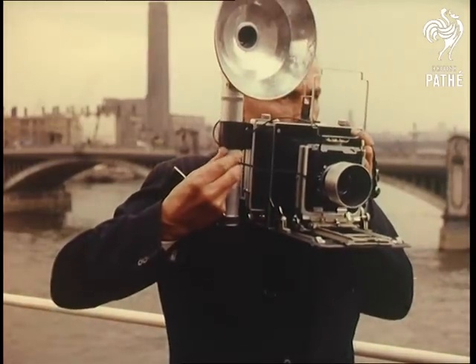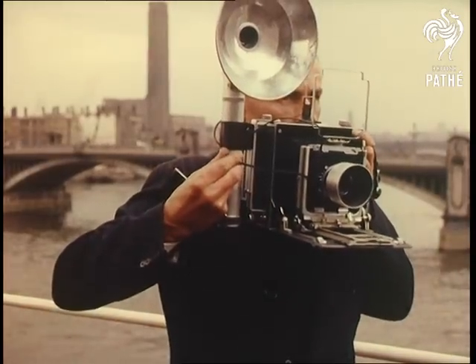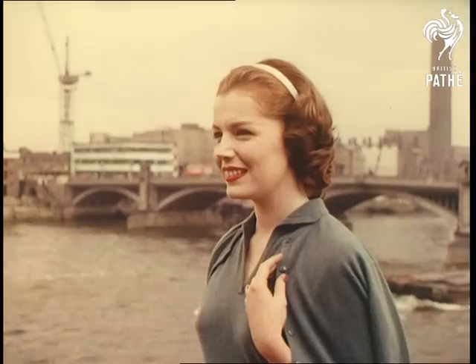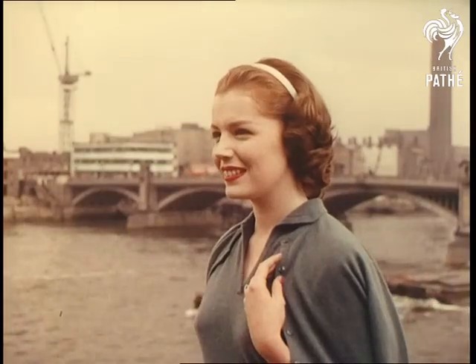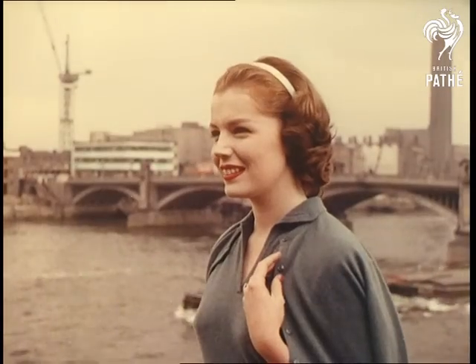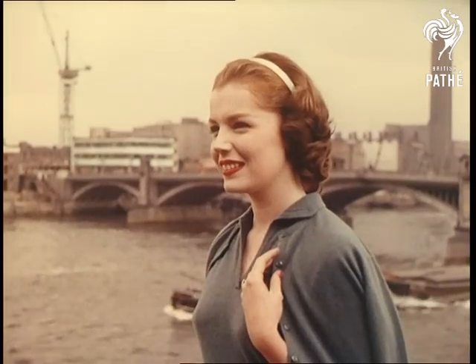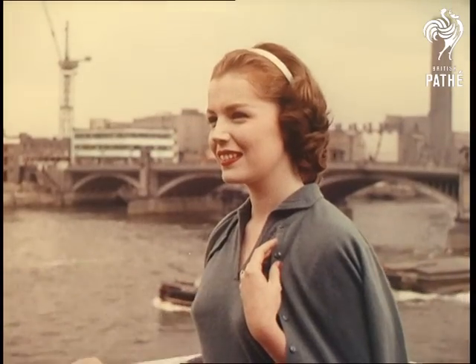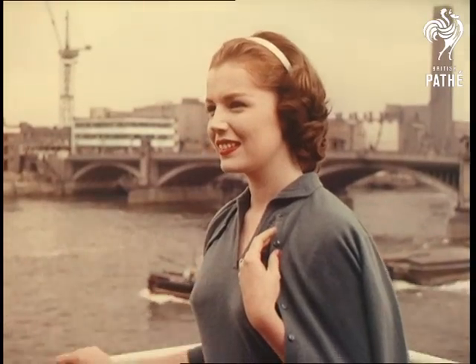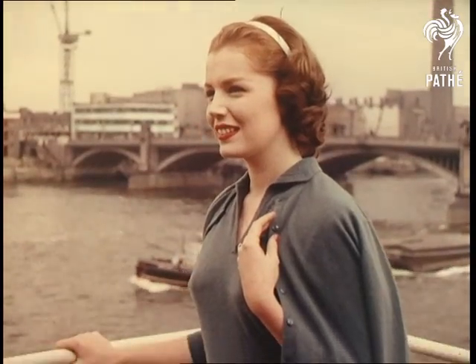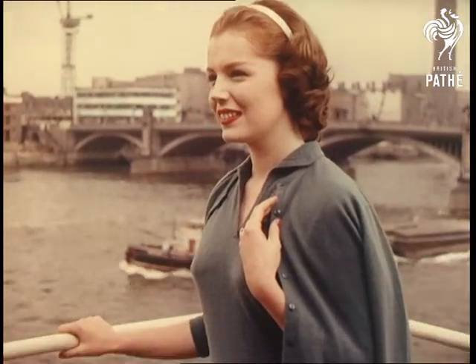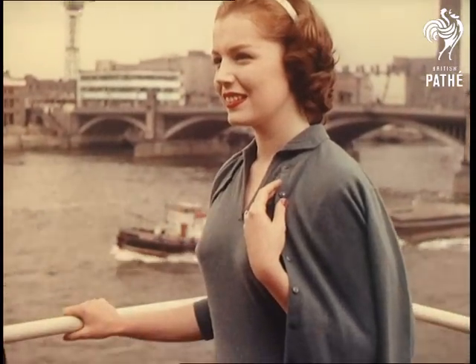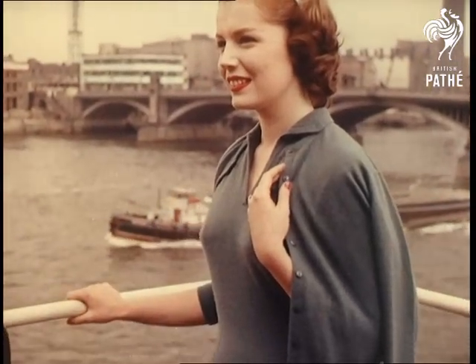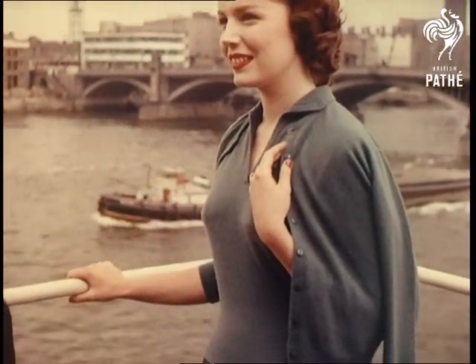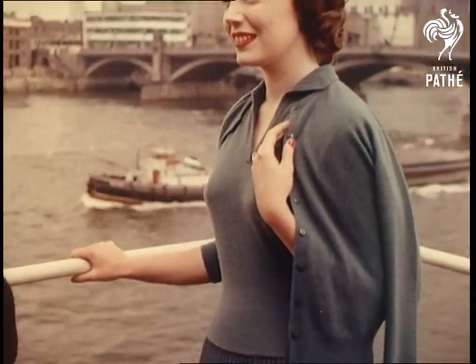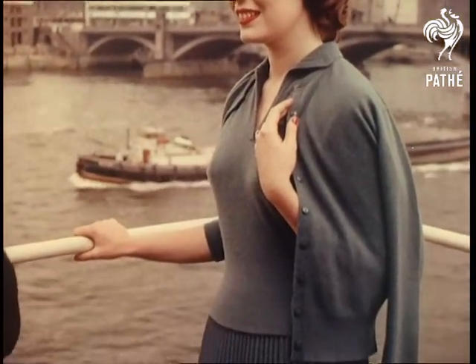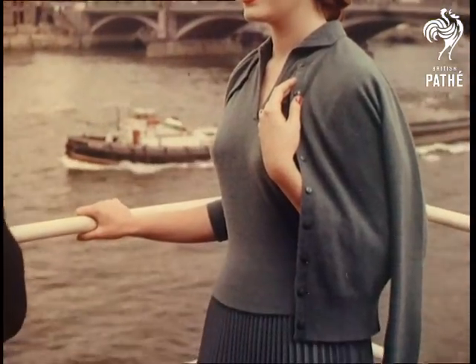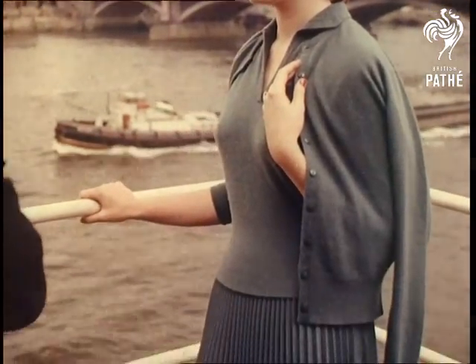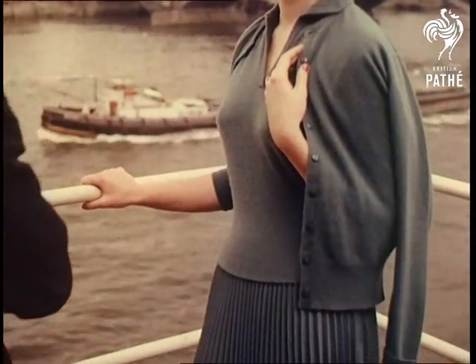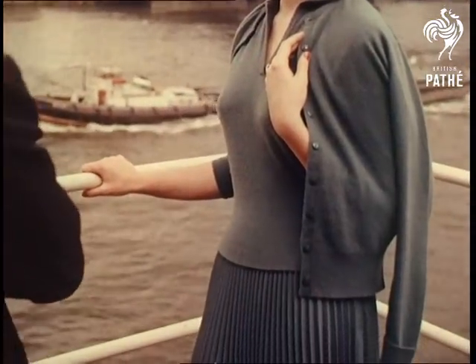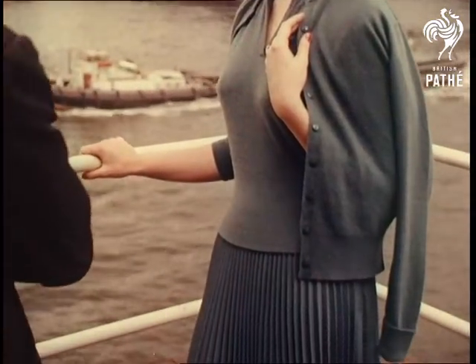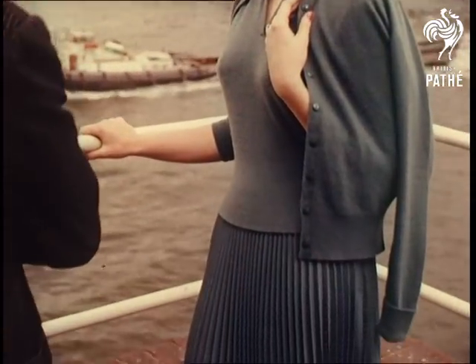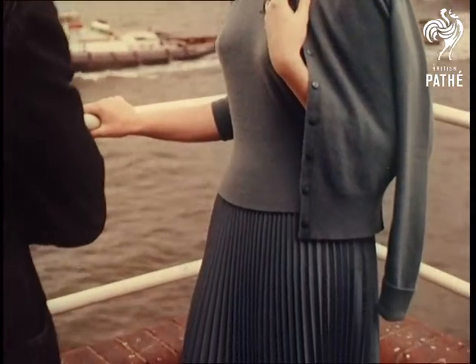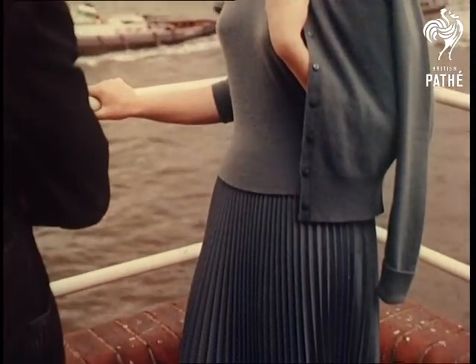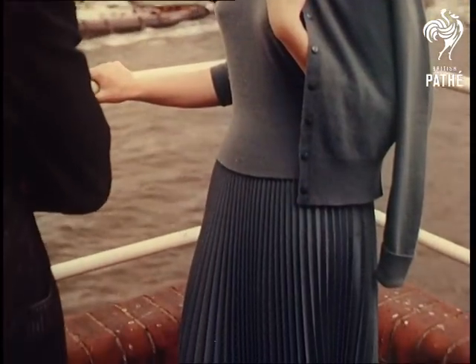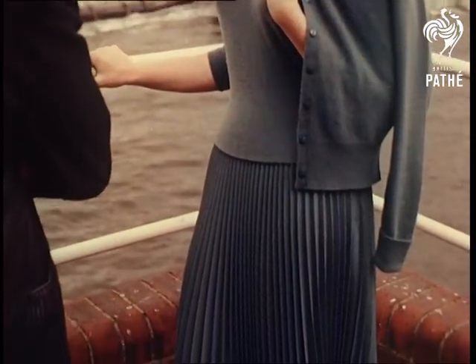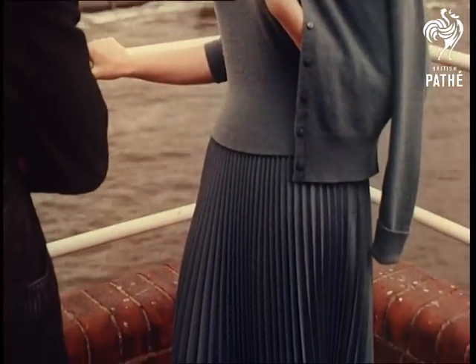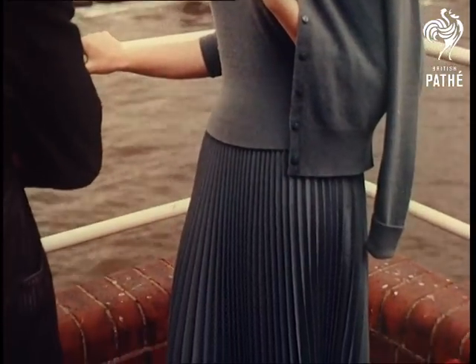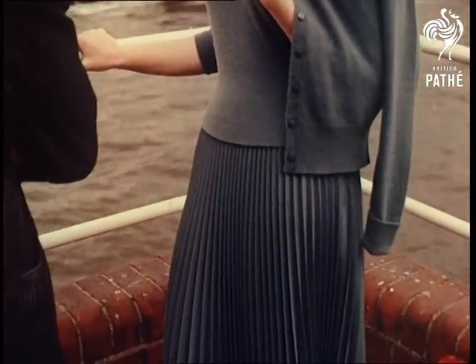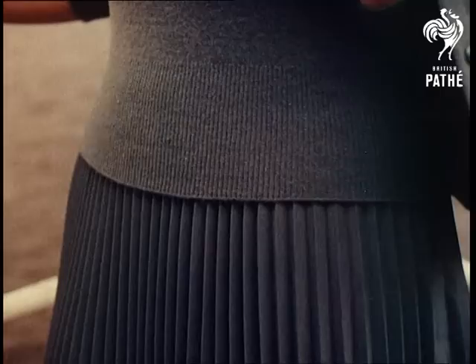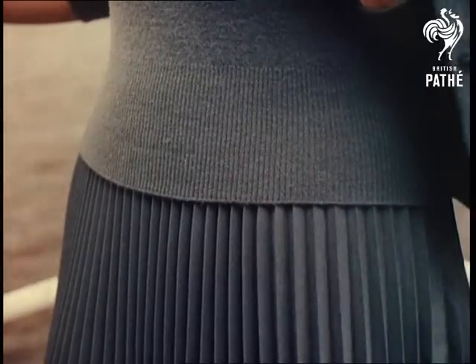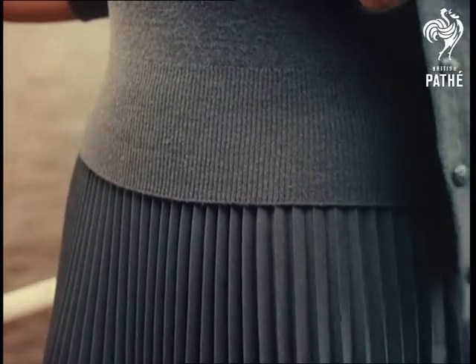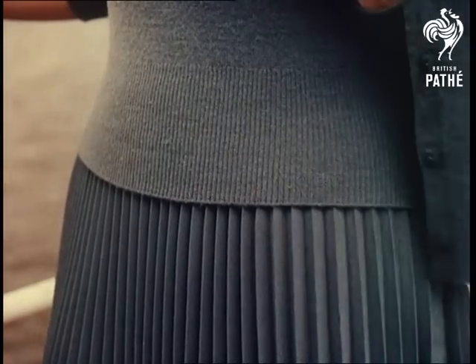The colour is mistletoe green, and there's no denying that the sweater and cardigan, matching the worsted and terraline skirt, make a charming ensemble.